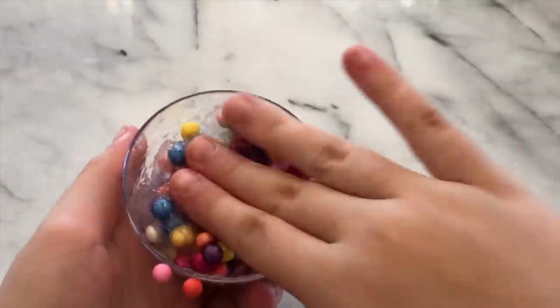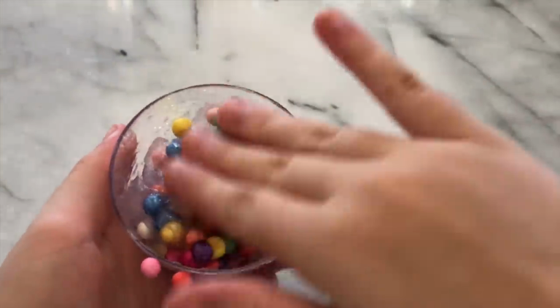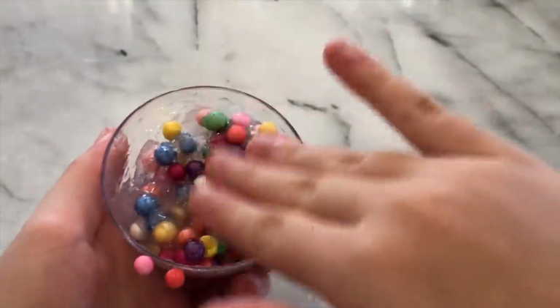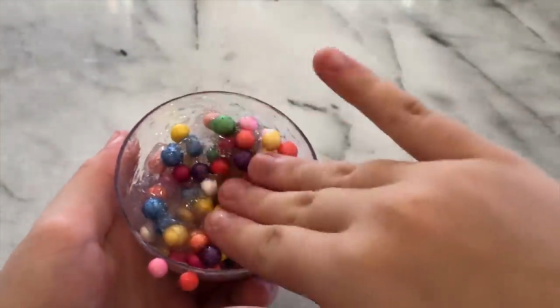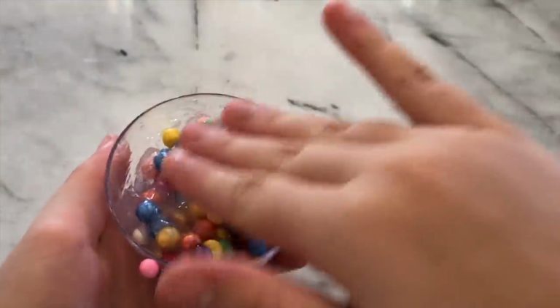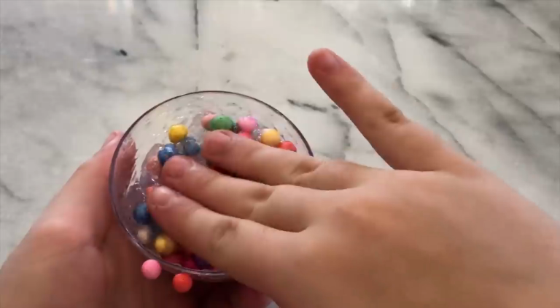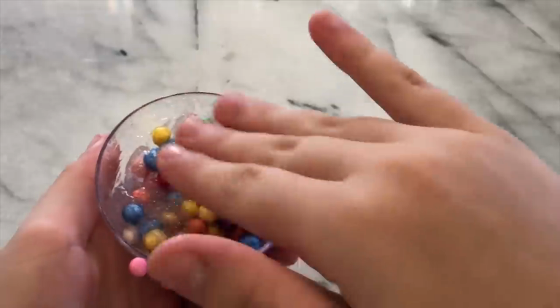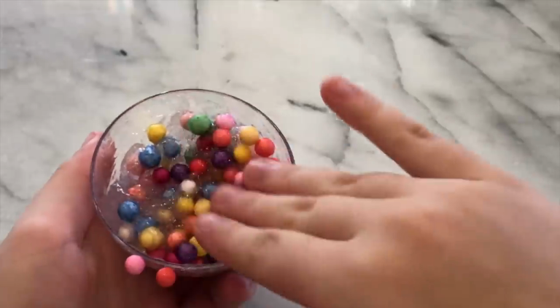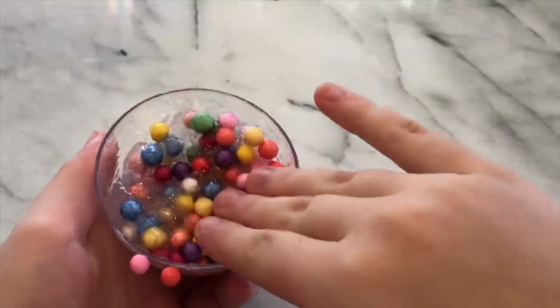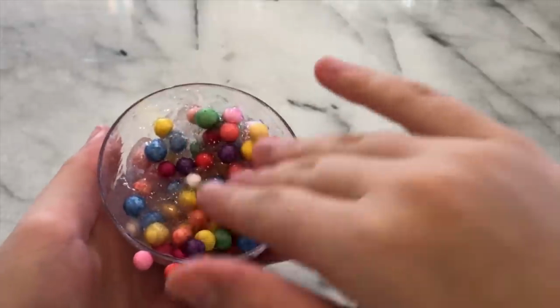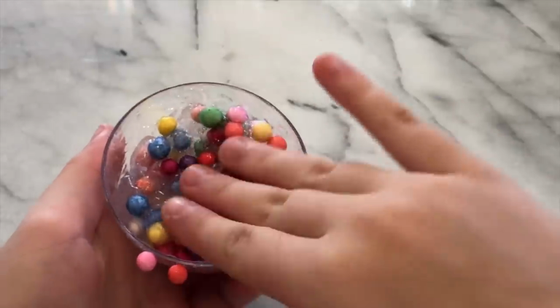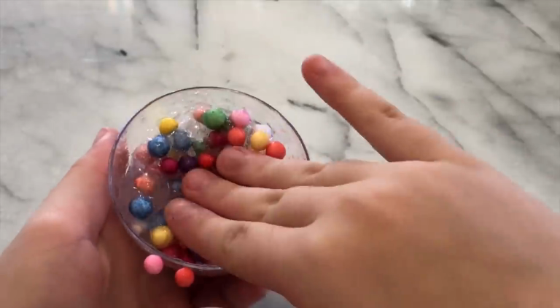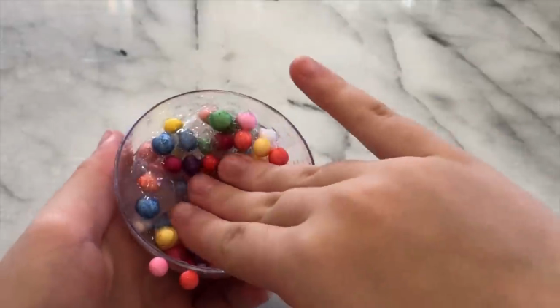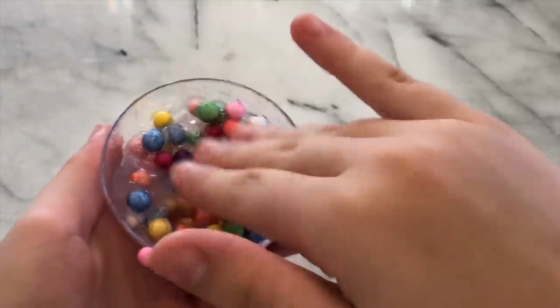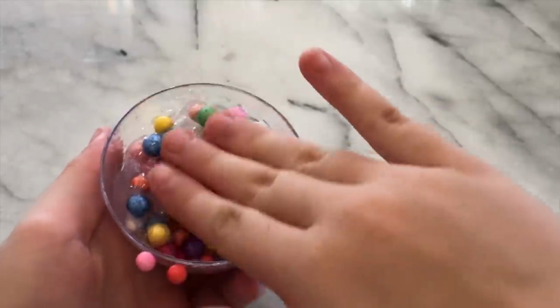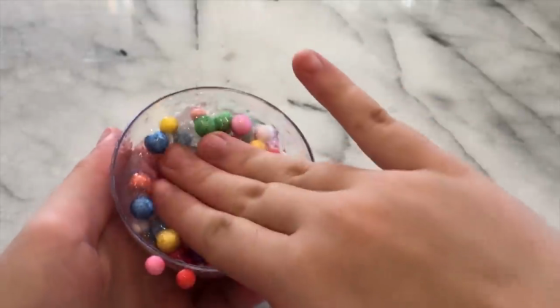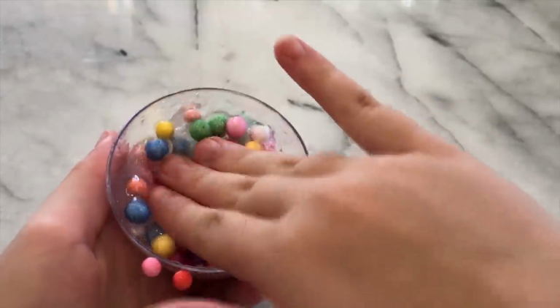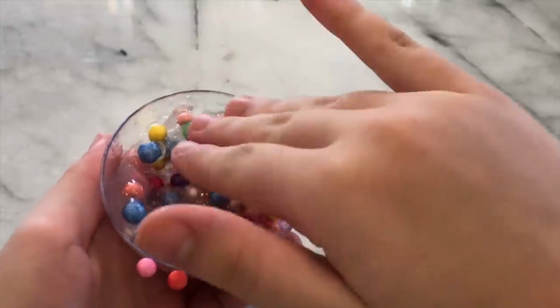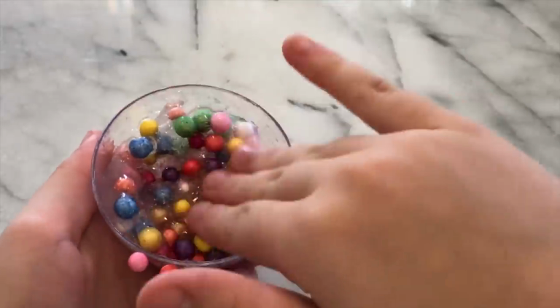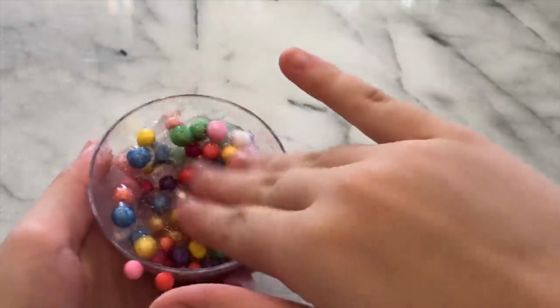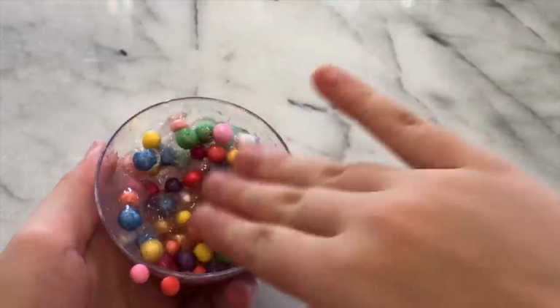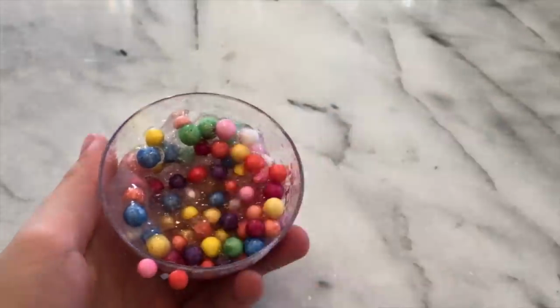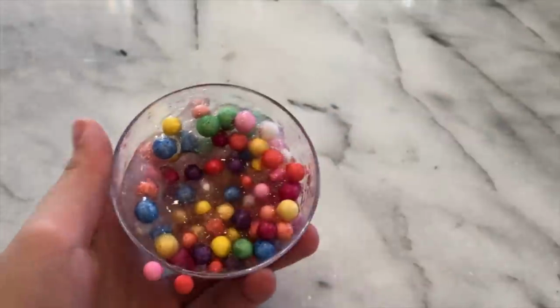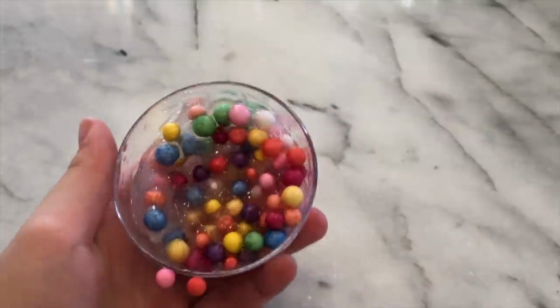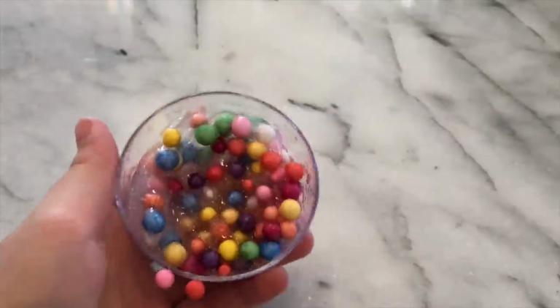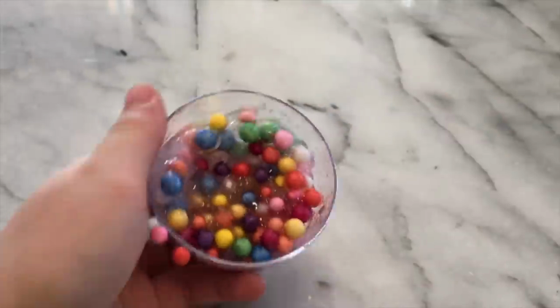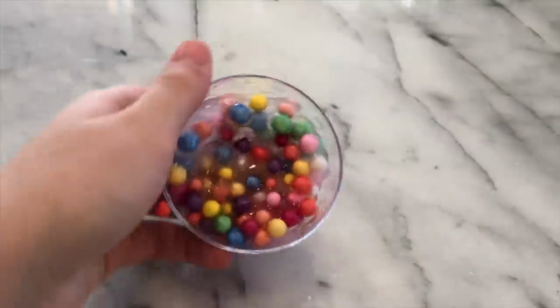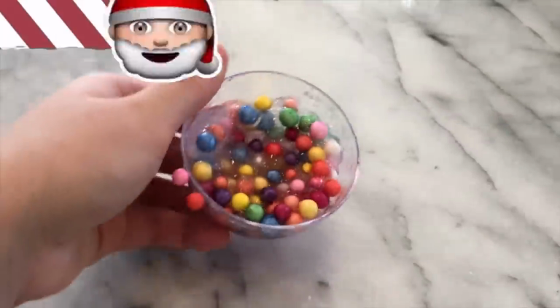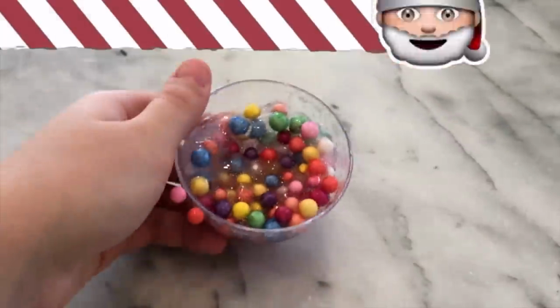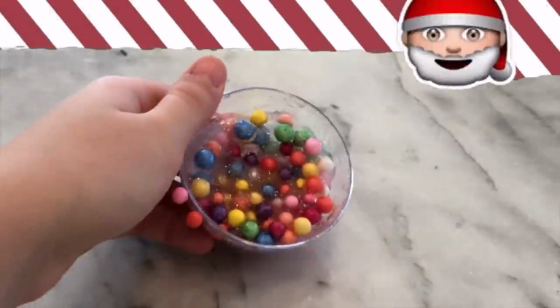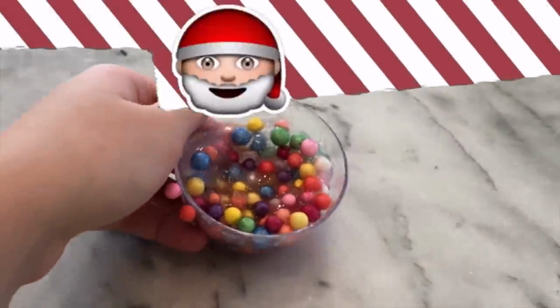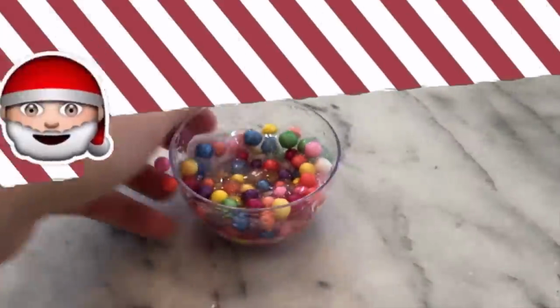I like this recipe a lot because it doesn't stick to you — it's just really cool to play with. So this recipe was a big win-win!